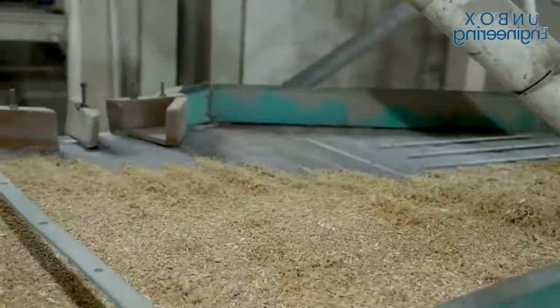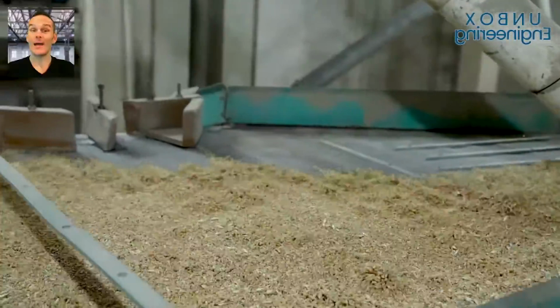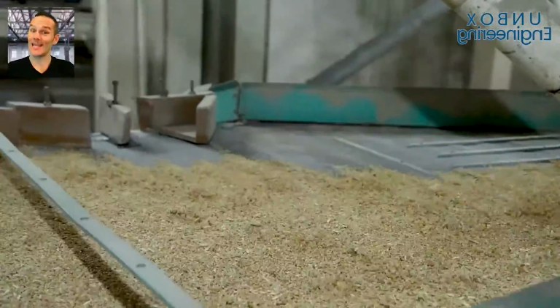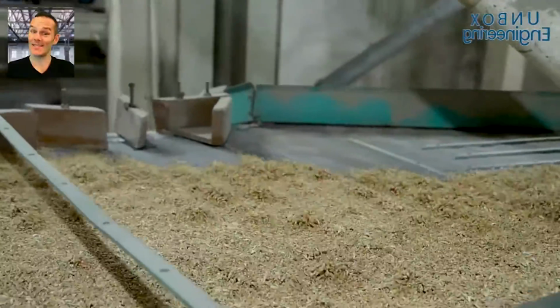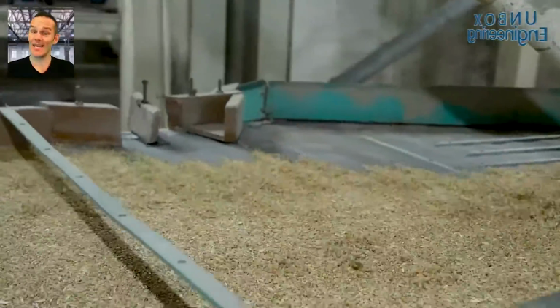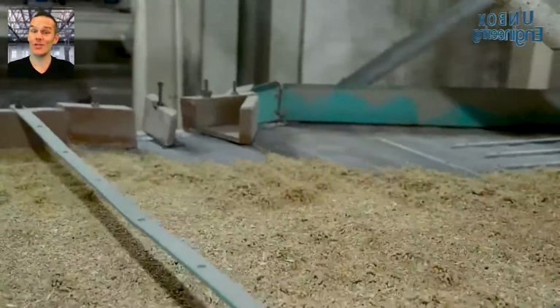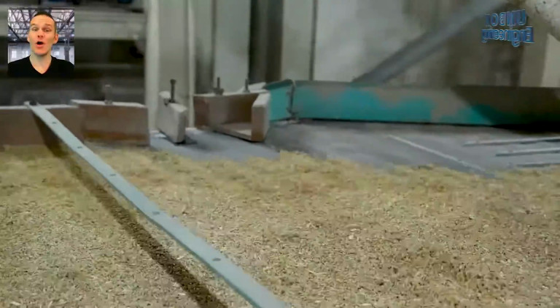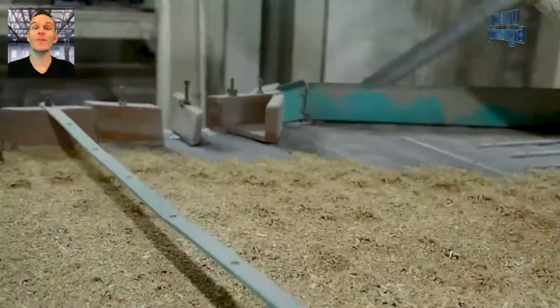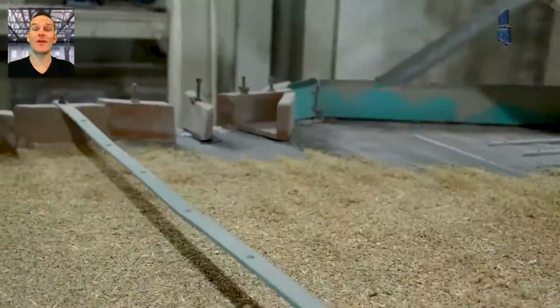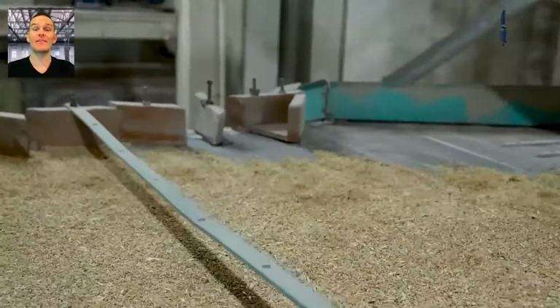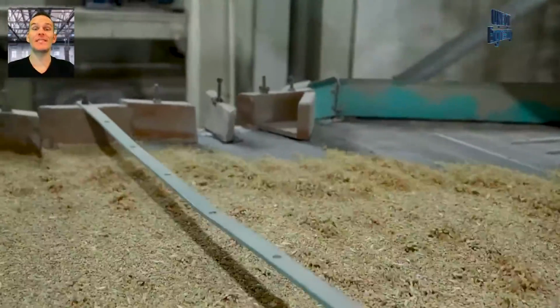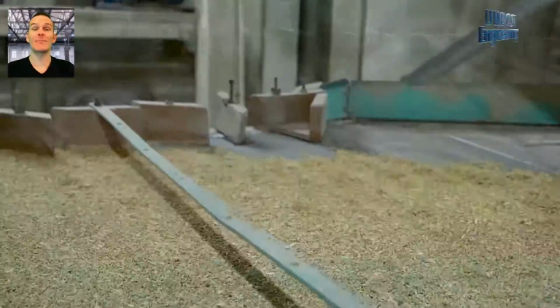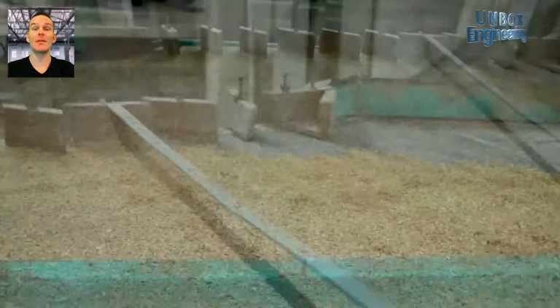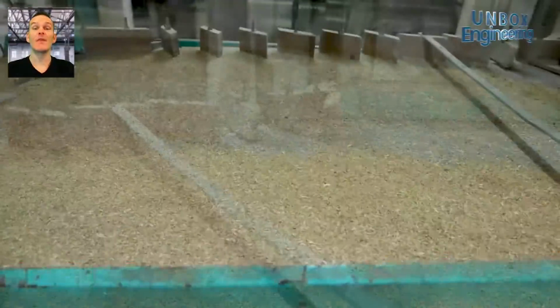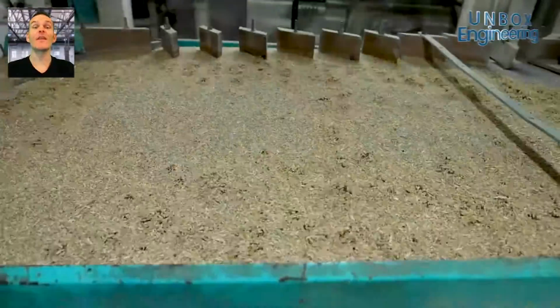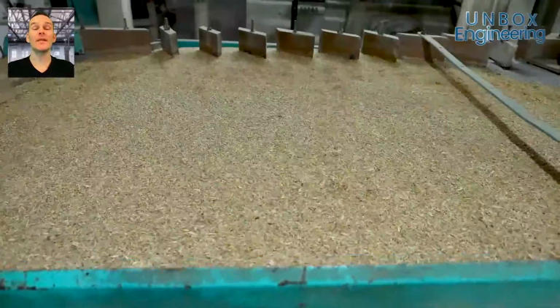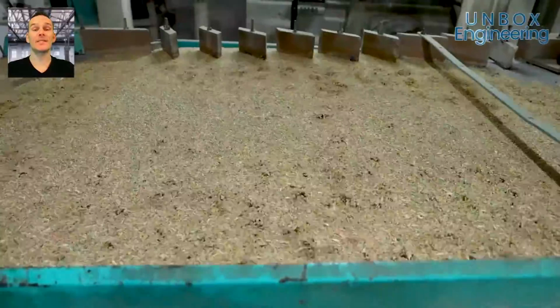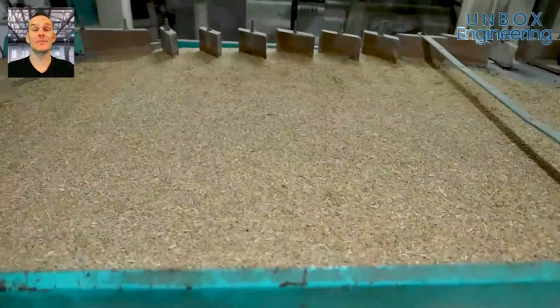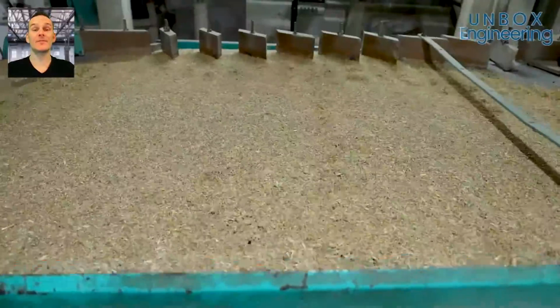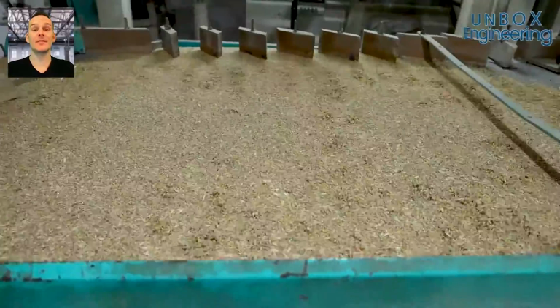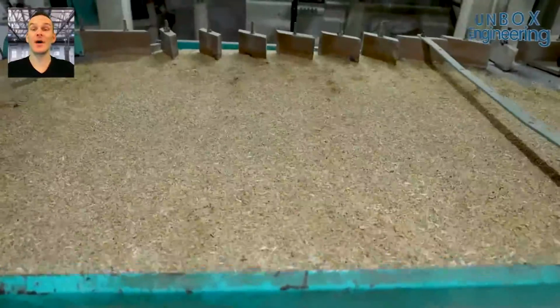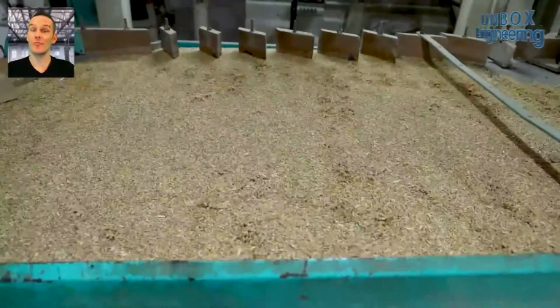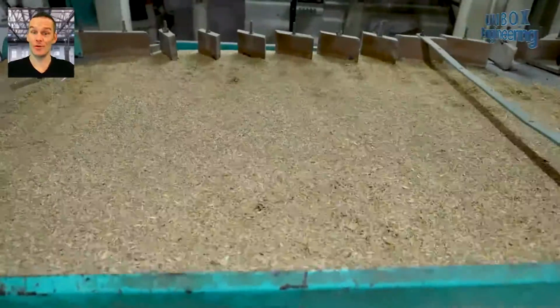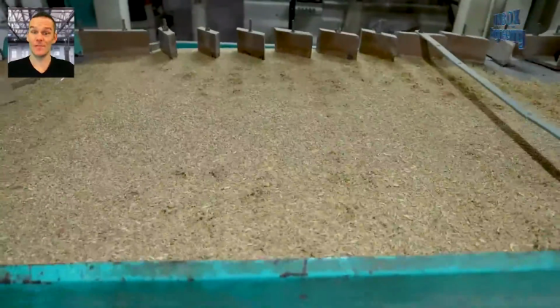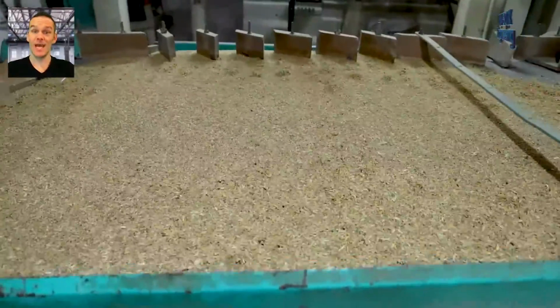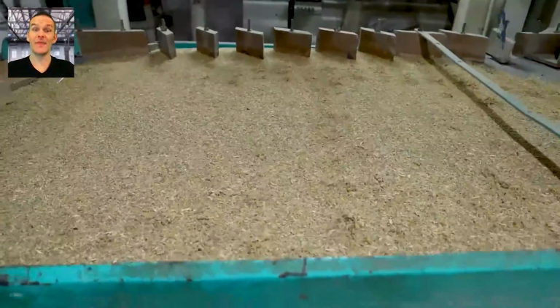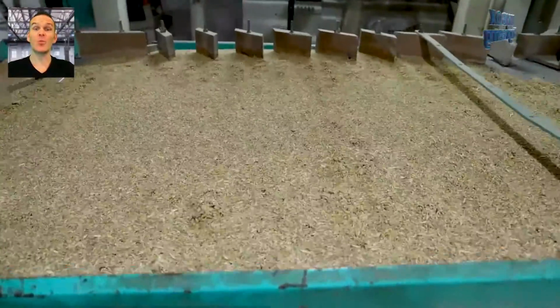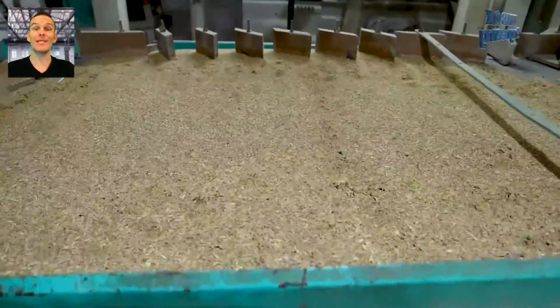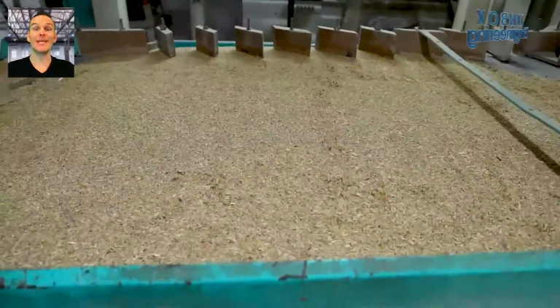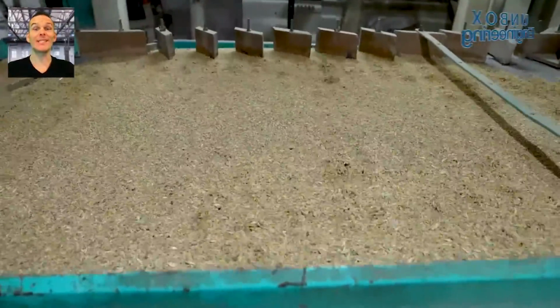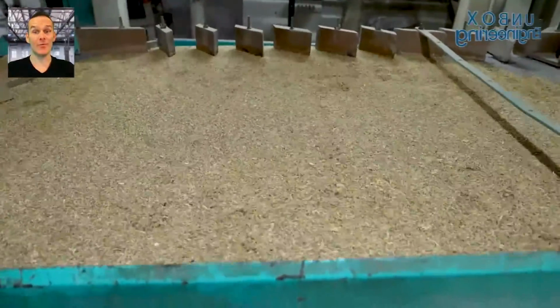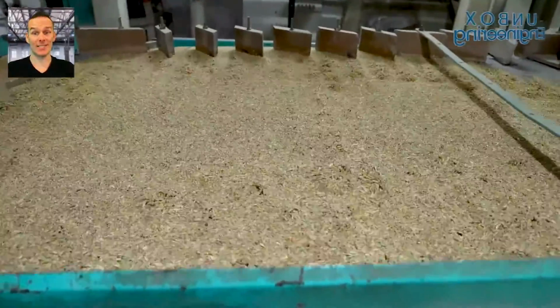At this stage, on the gravity table, the light substances are removed and the wheat is separated.